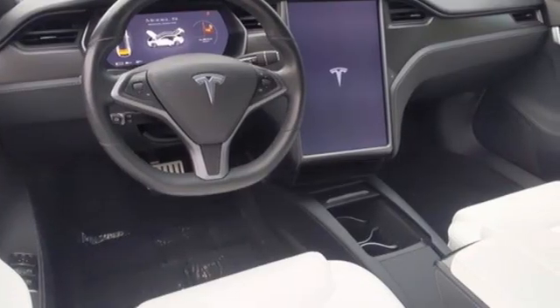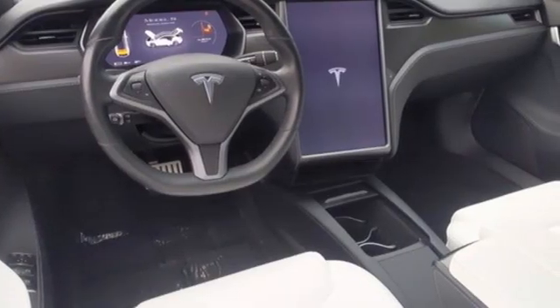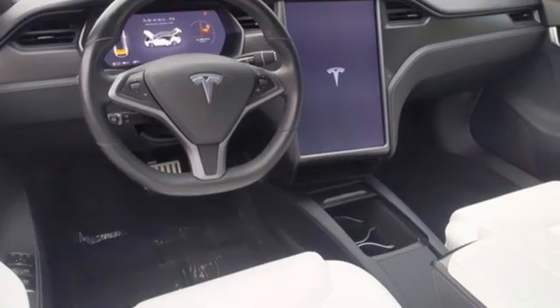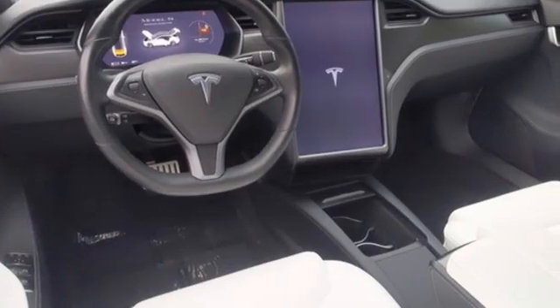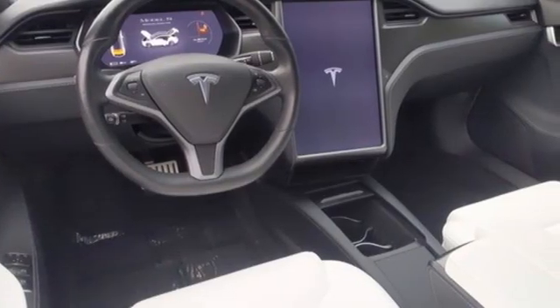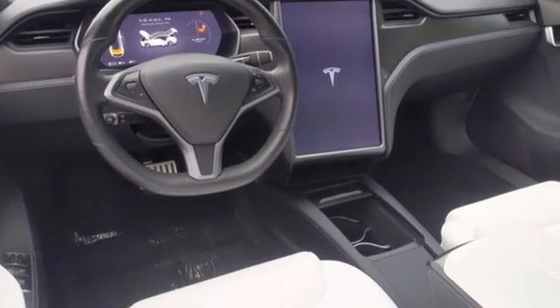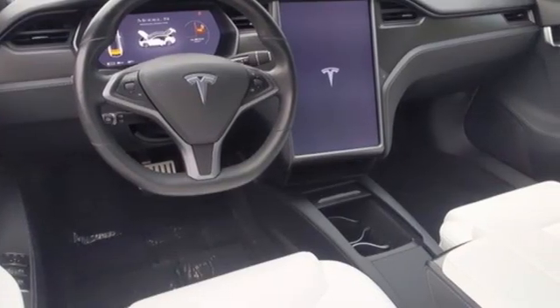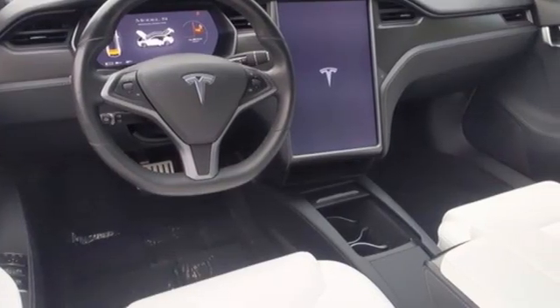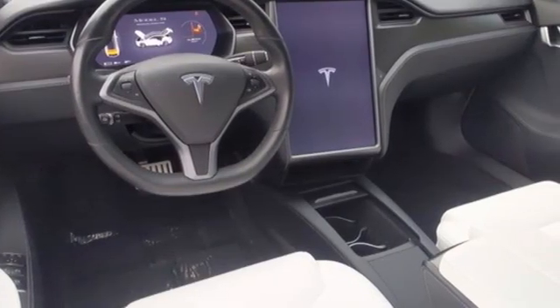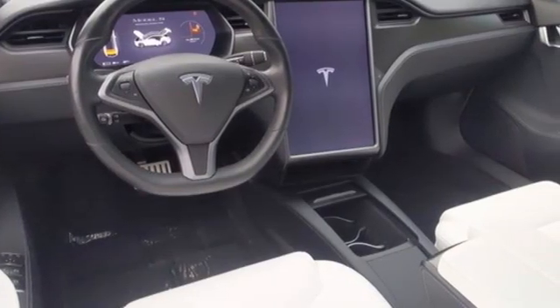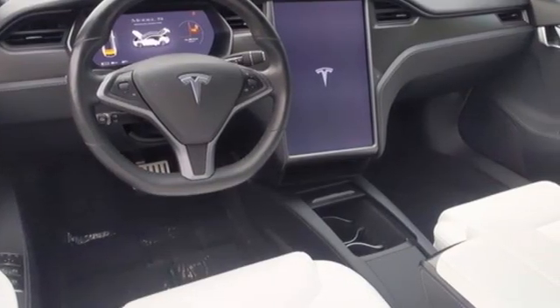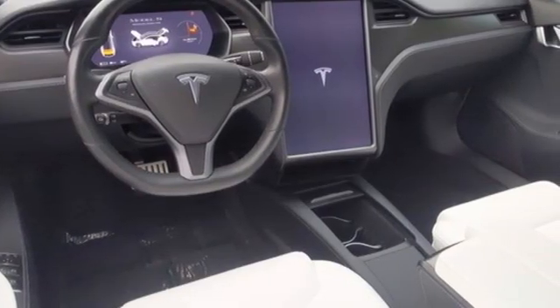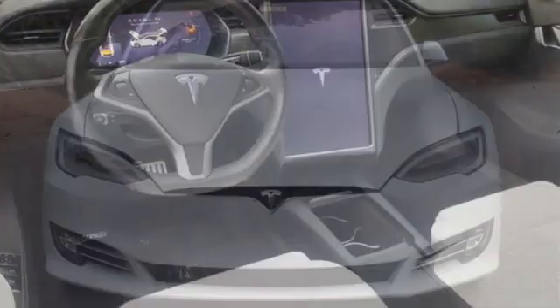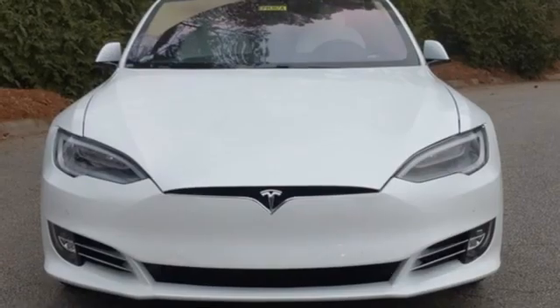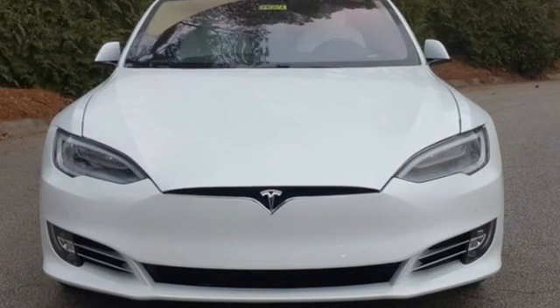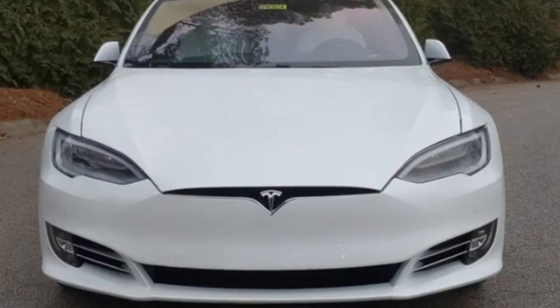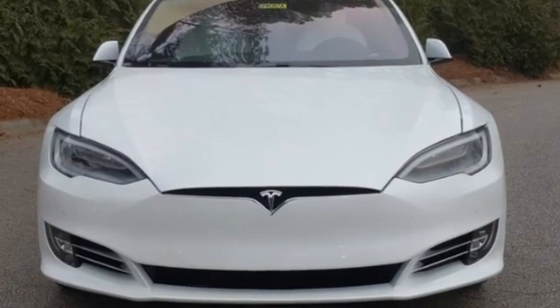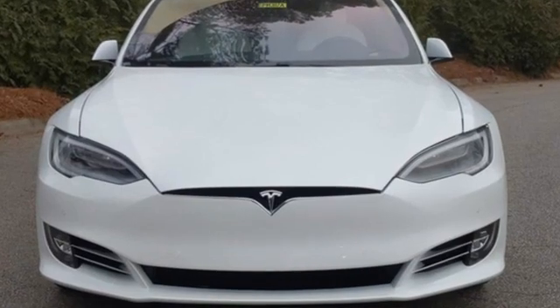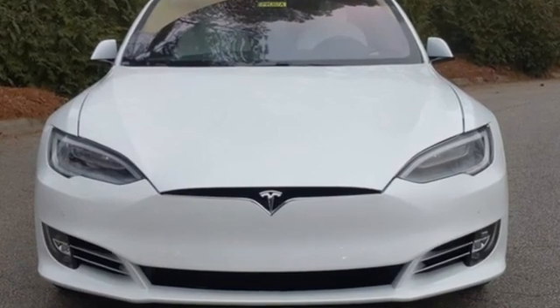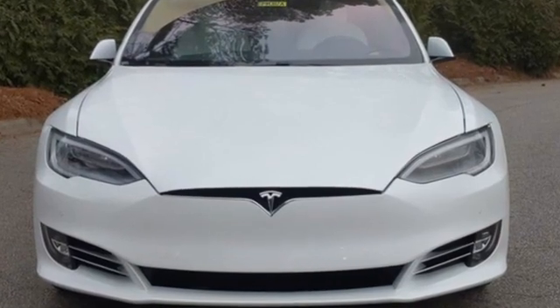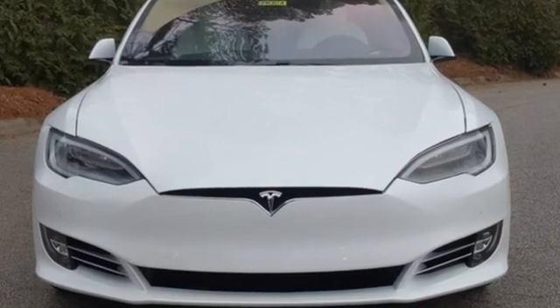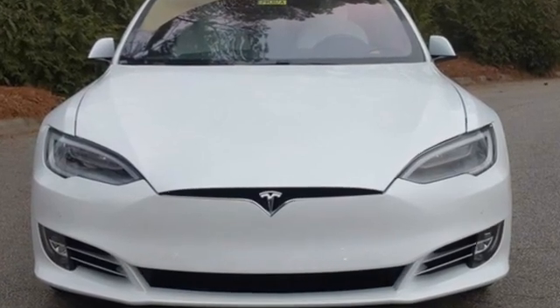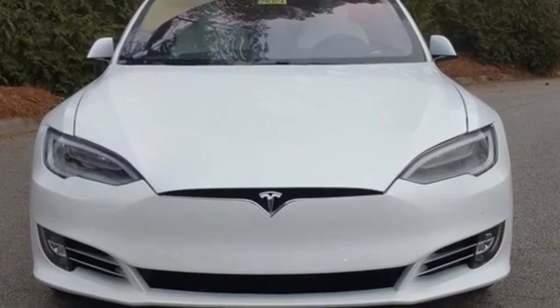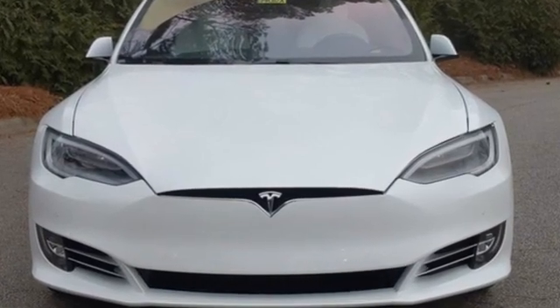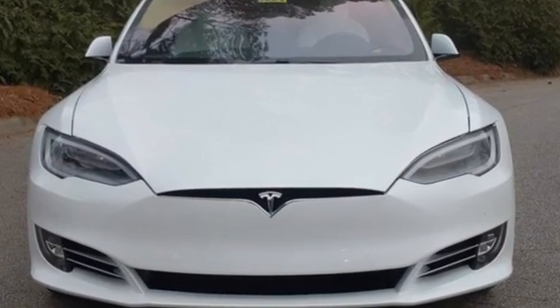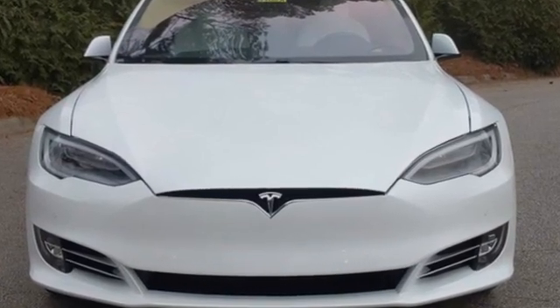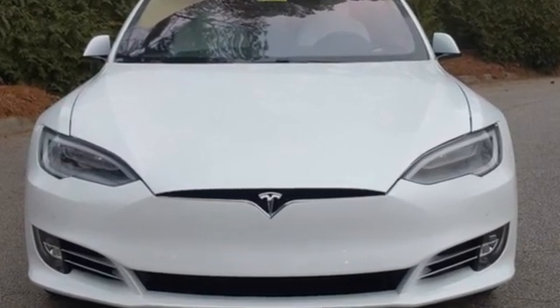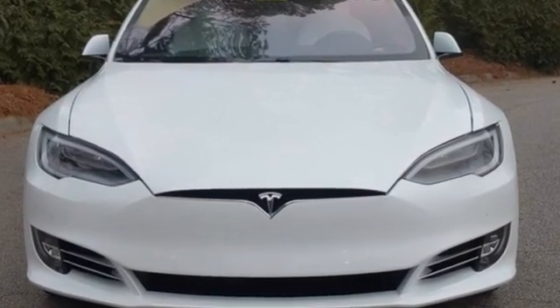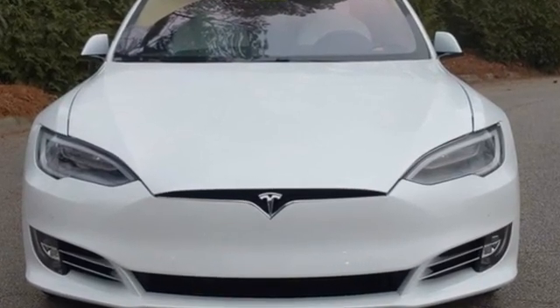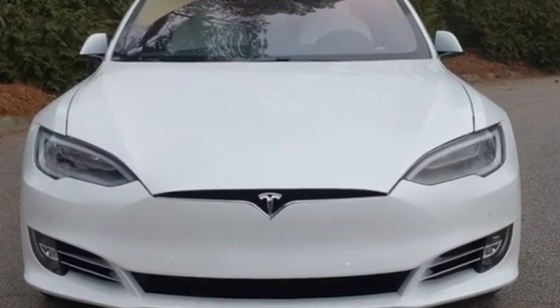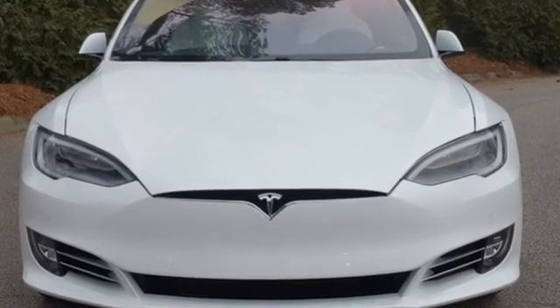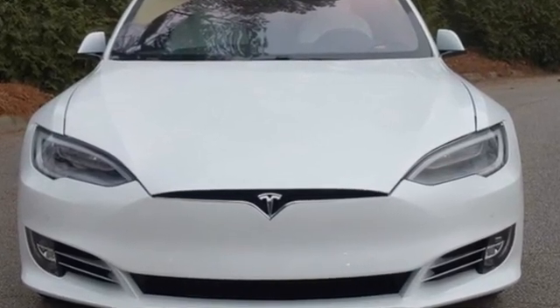Tesla is more than an all-electric powertrain. It's an all-around exquisite drive. Take it for a test drive today.